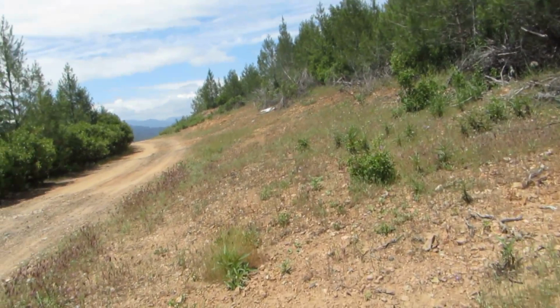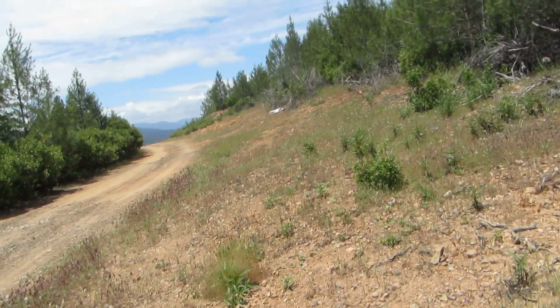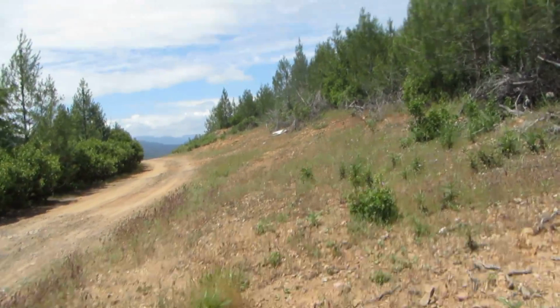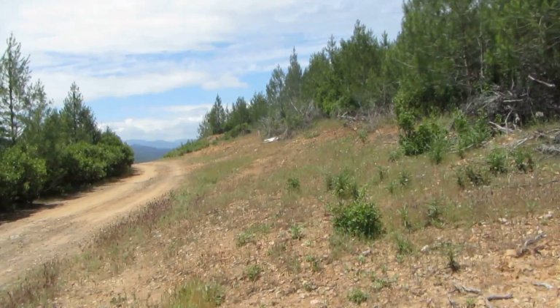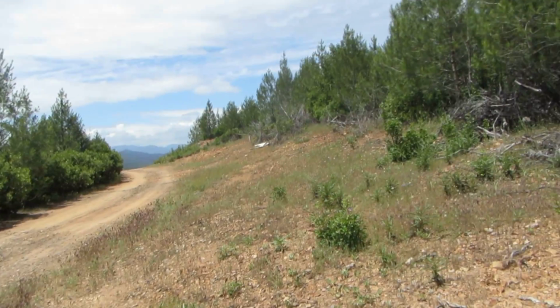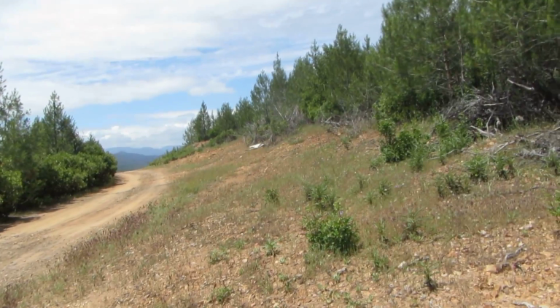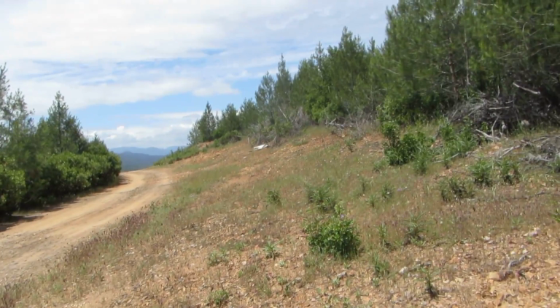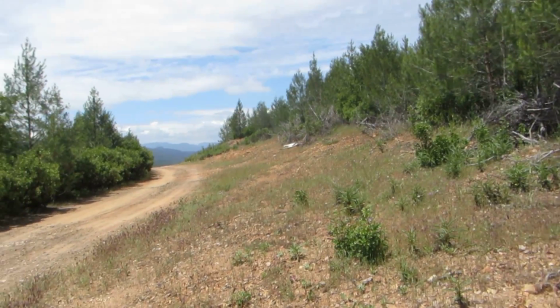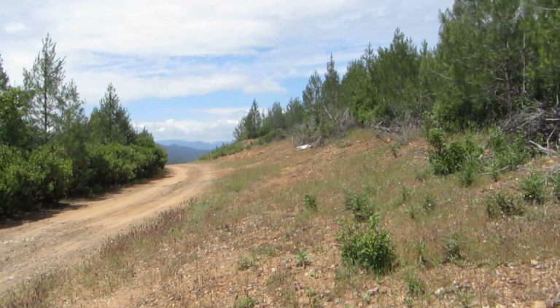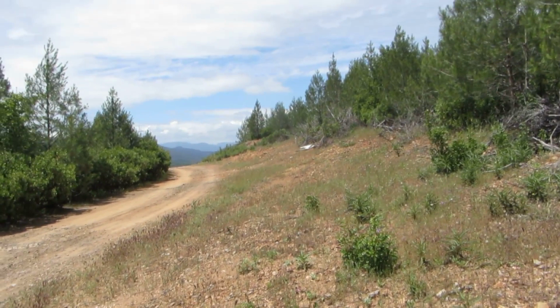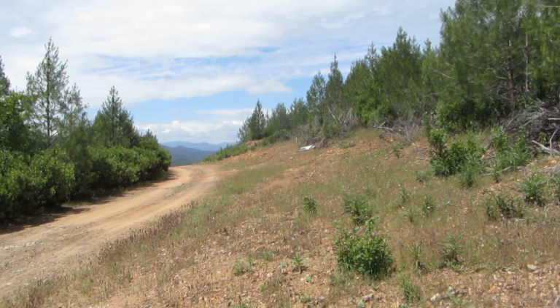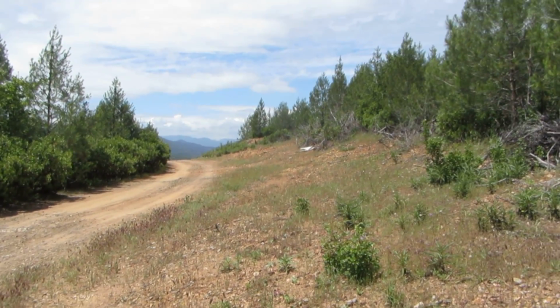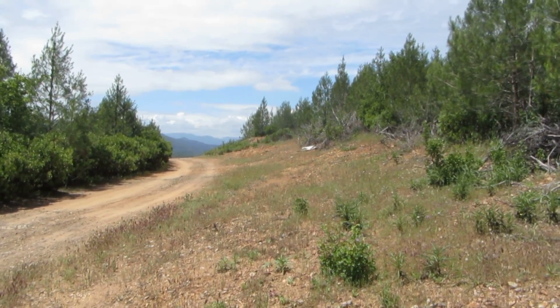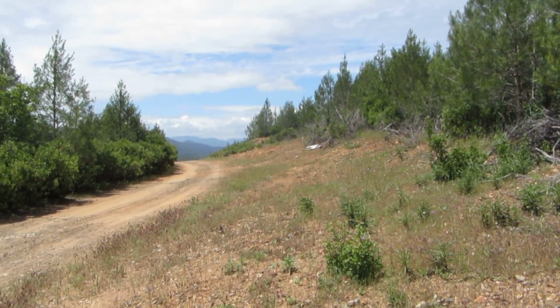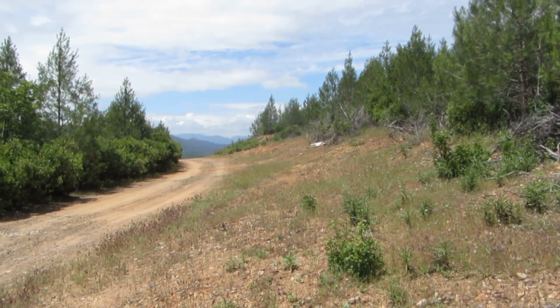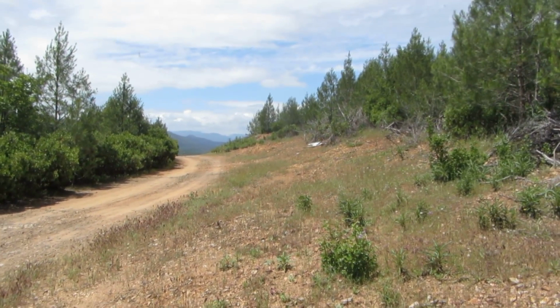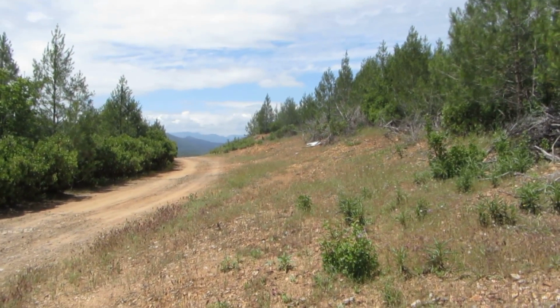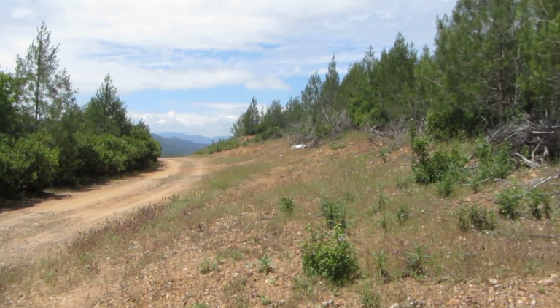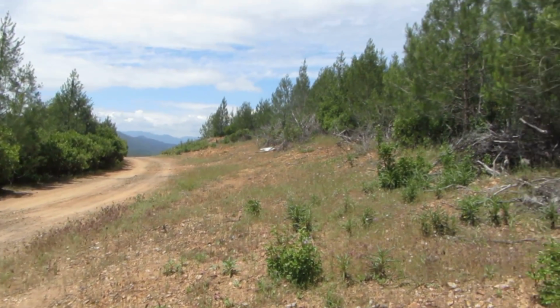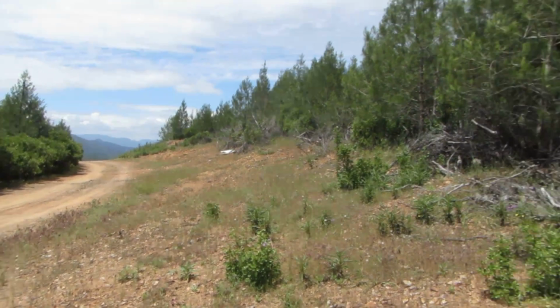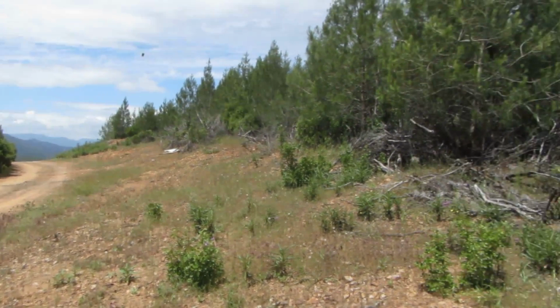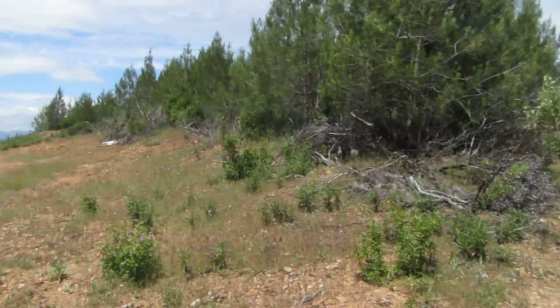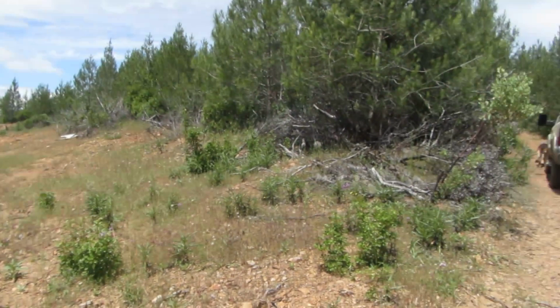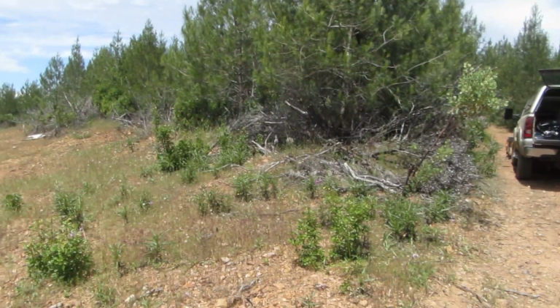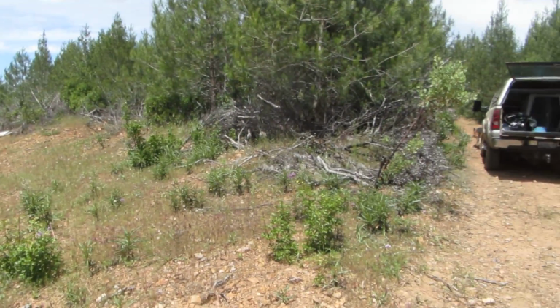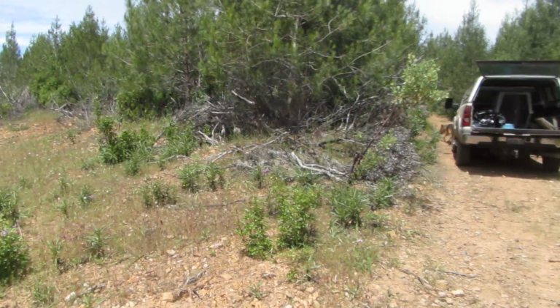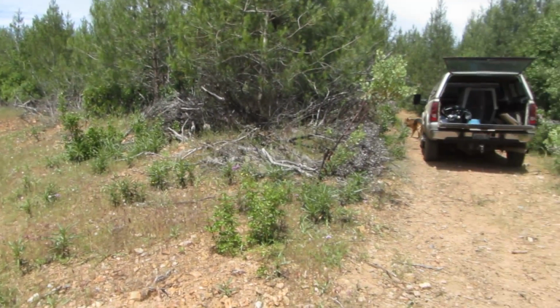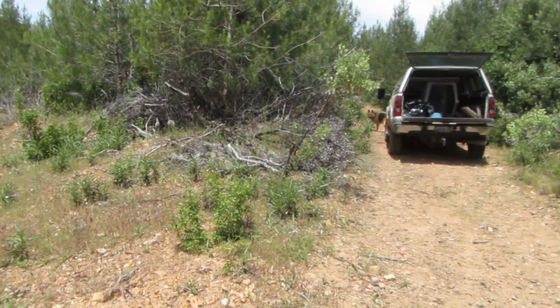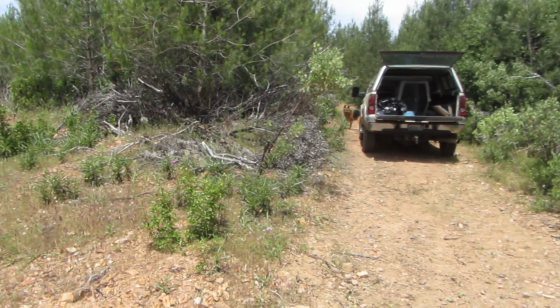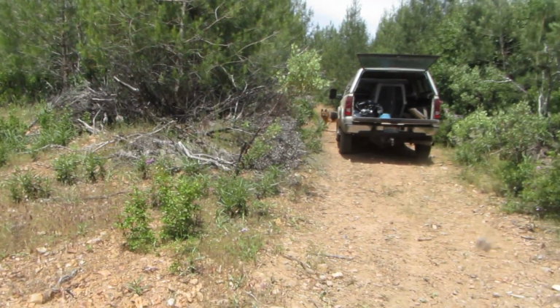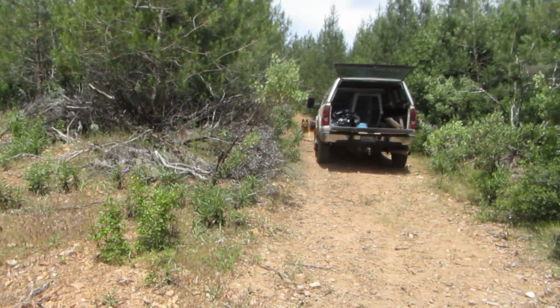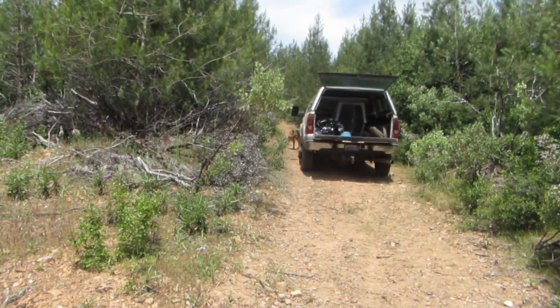So this is Backbone Ridge Road. This is what it looks like. I'm going to go check this property out — I haven't seen it yet.